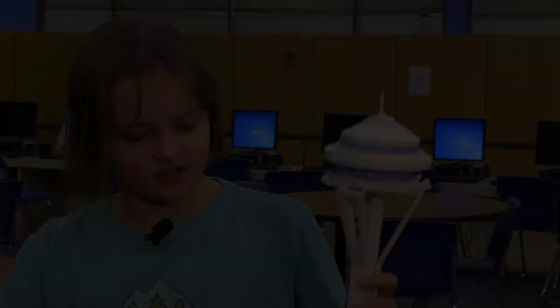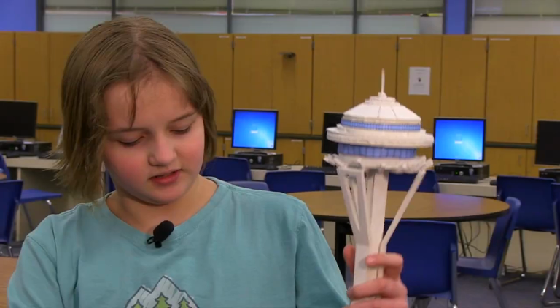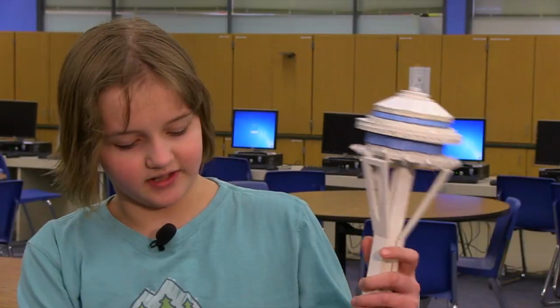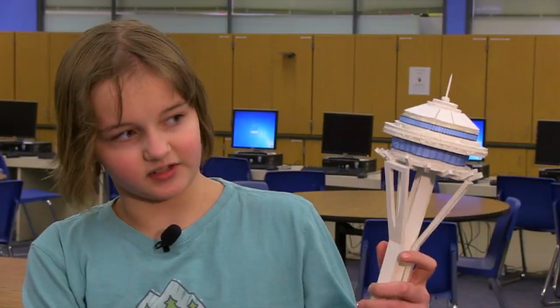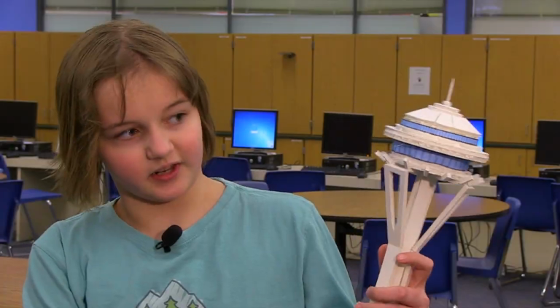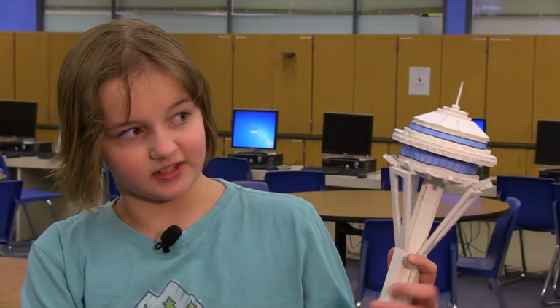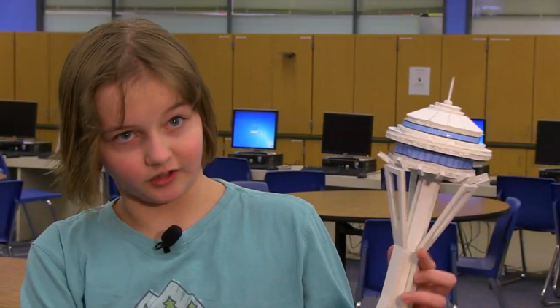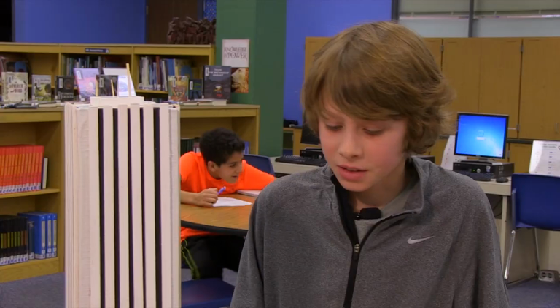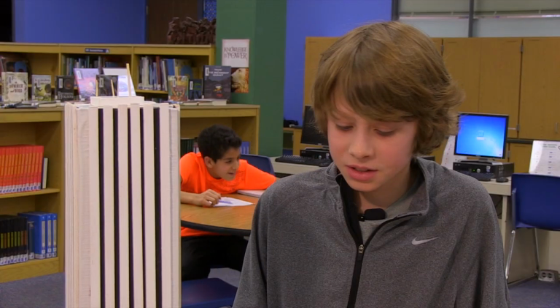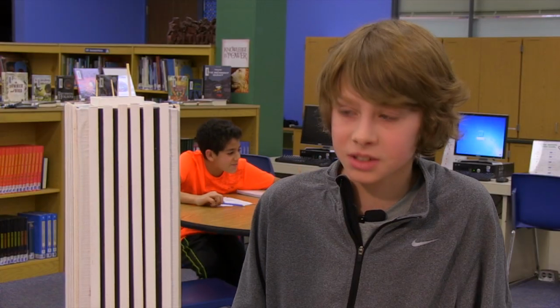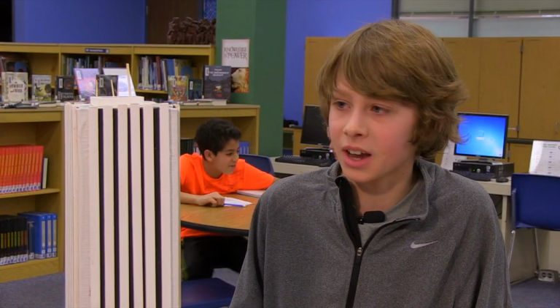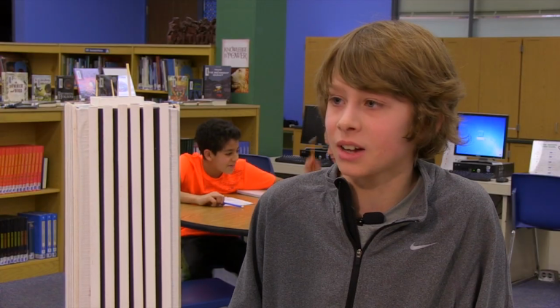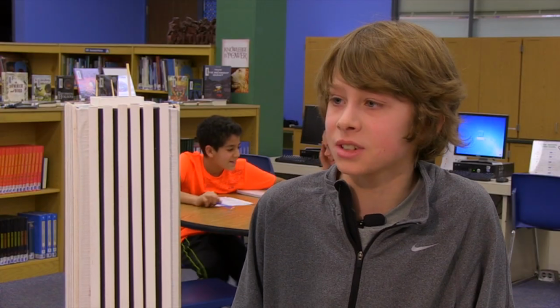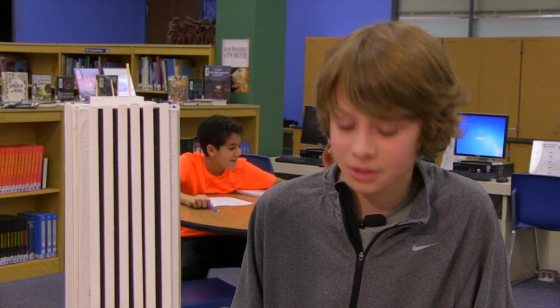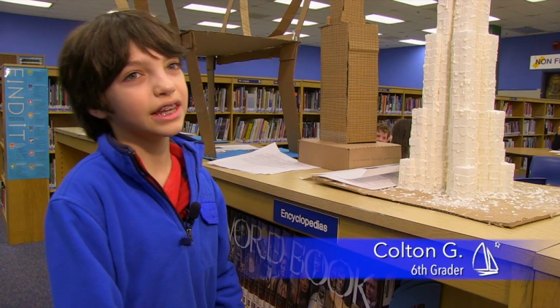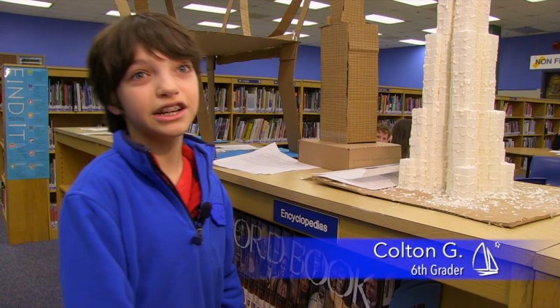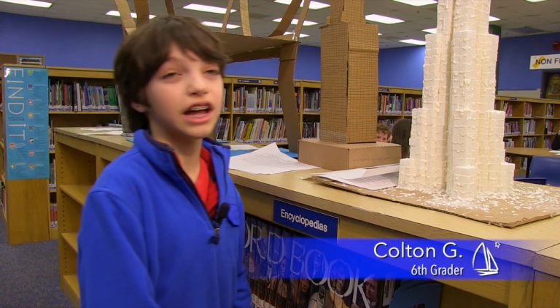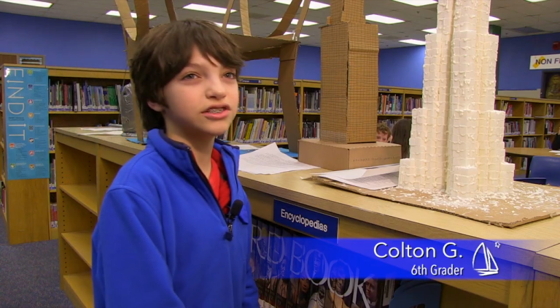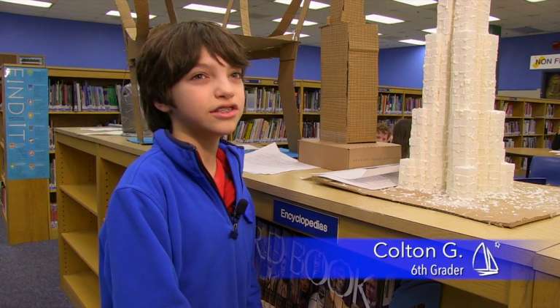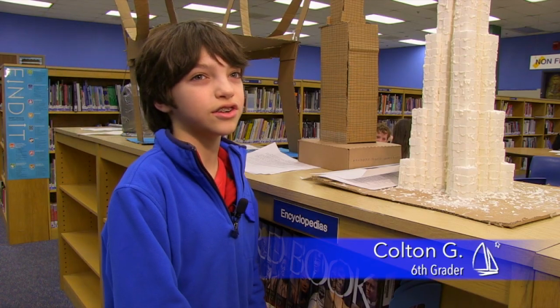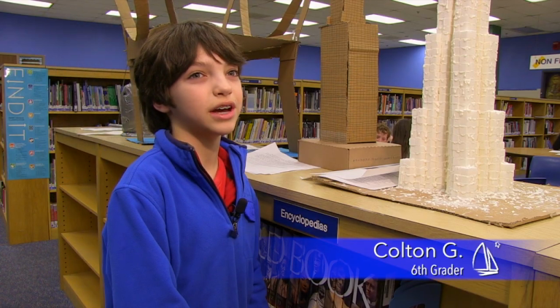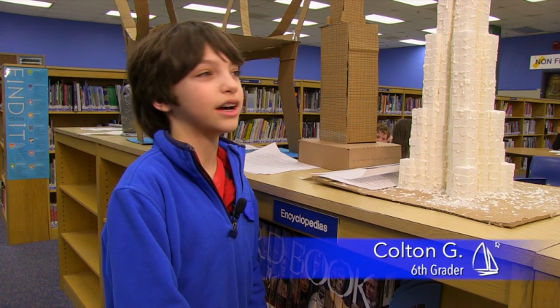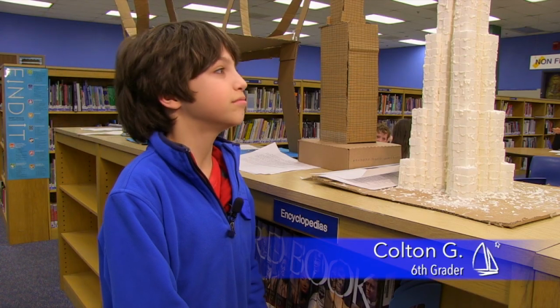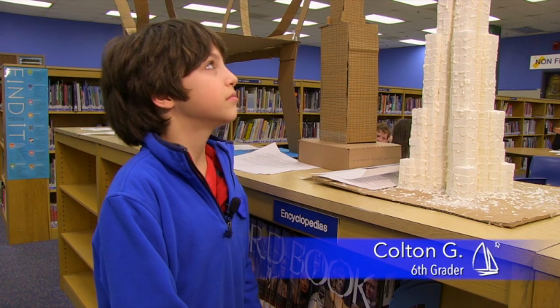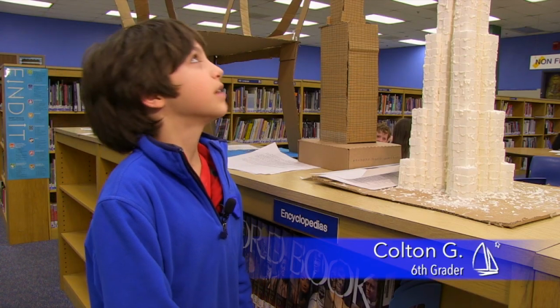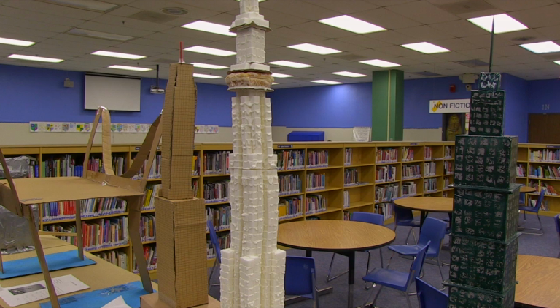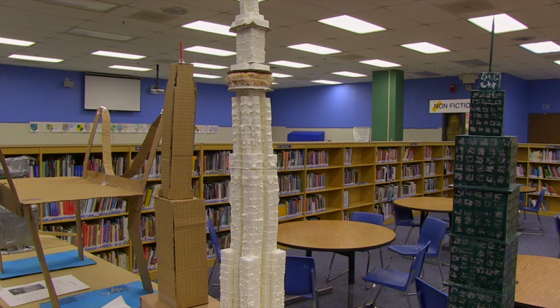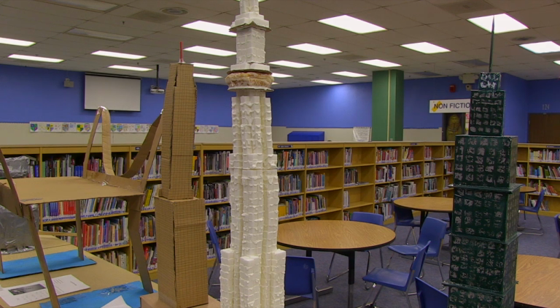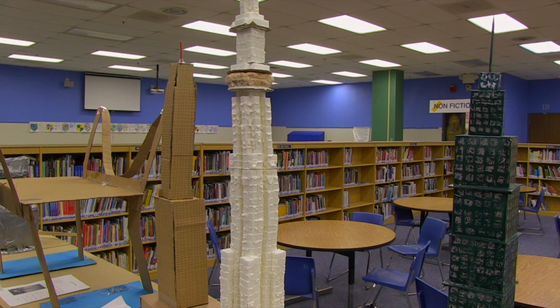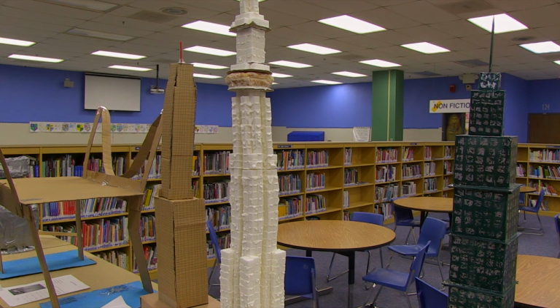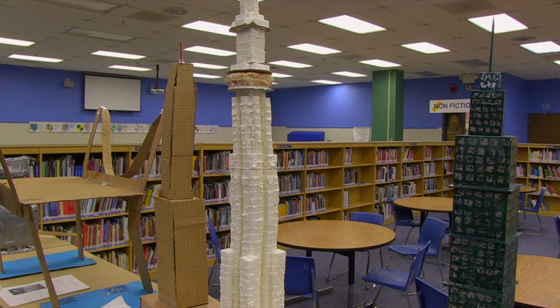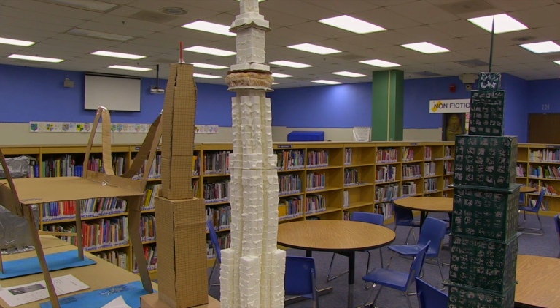This is the Seattle Space Needle. This is the Aon Center. I like challenges, so I thought, let's build the CN Tower, why not?